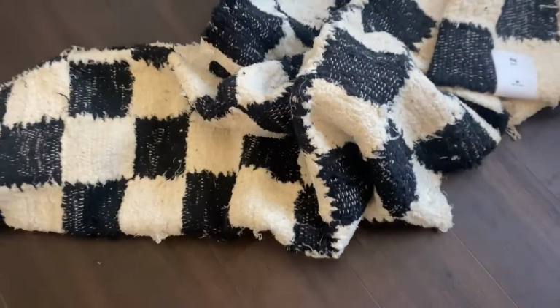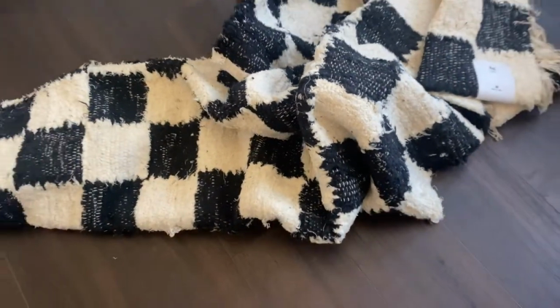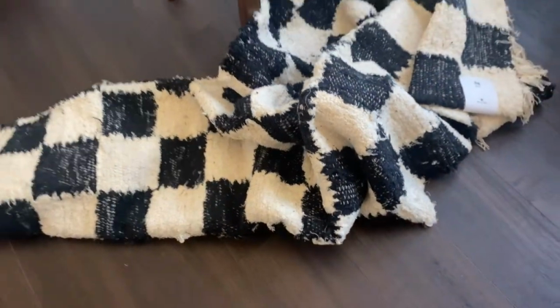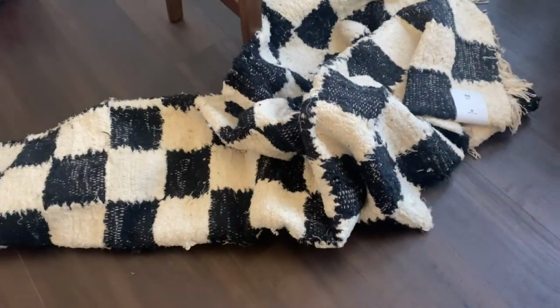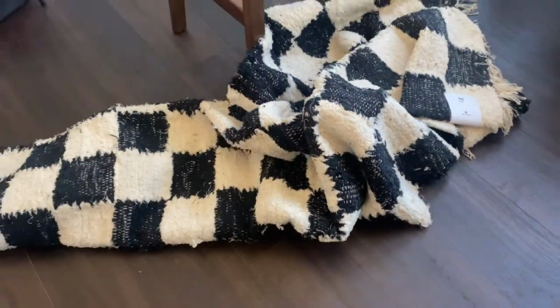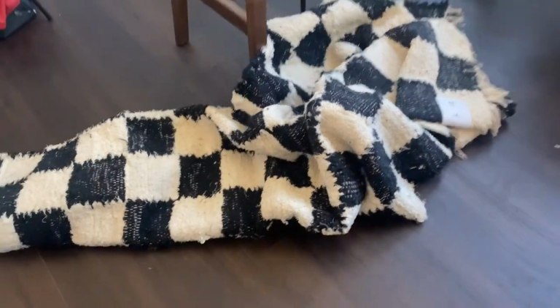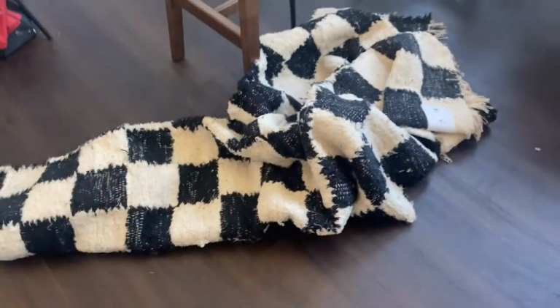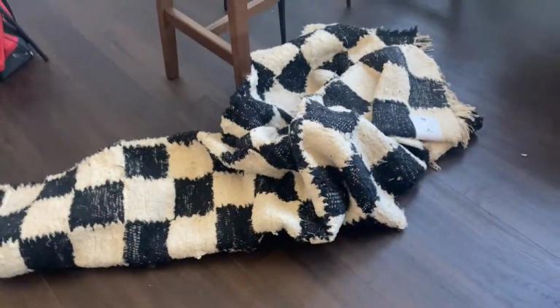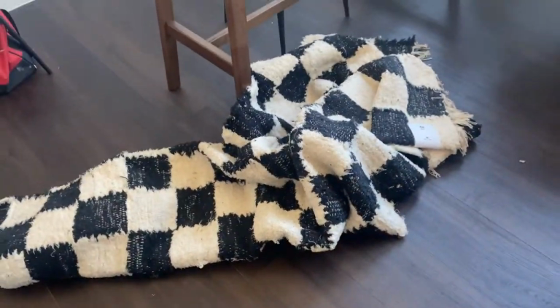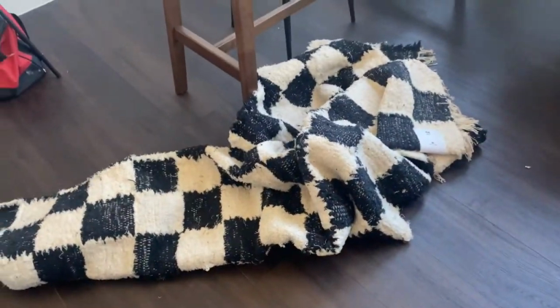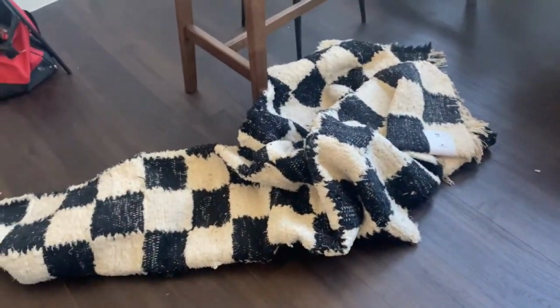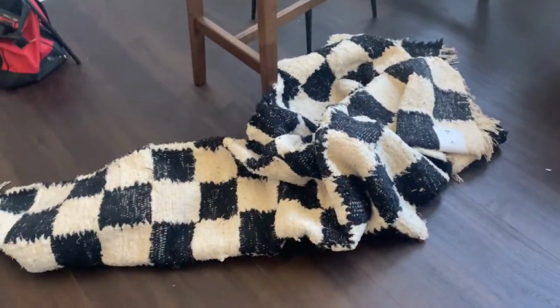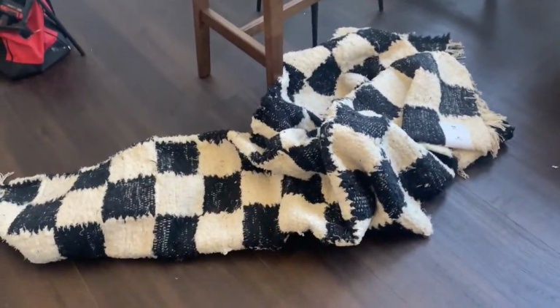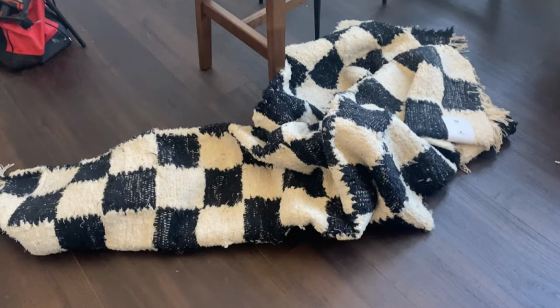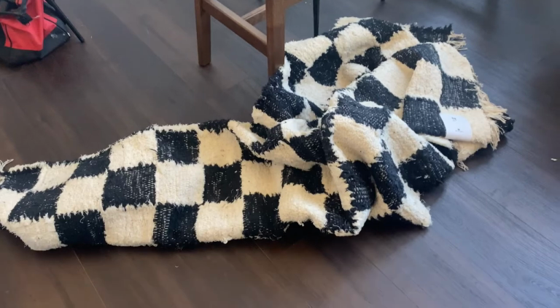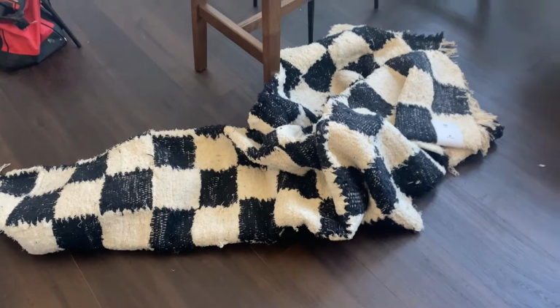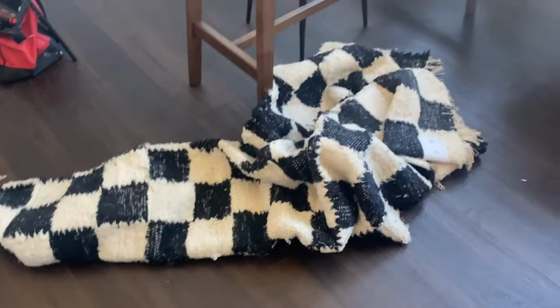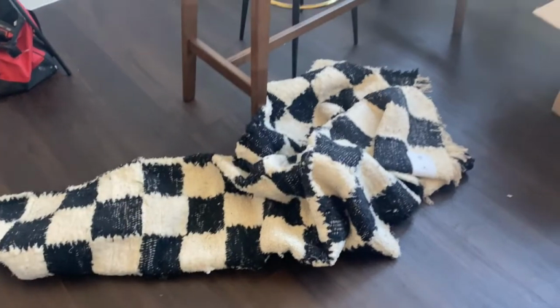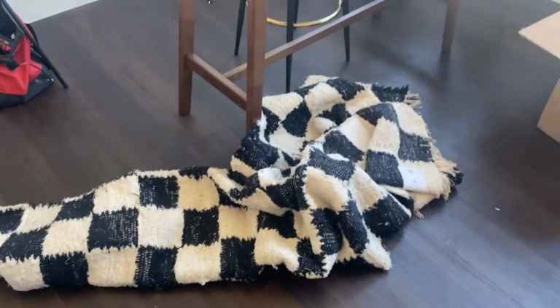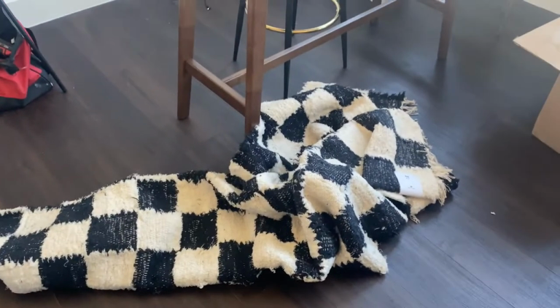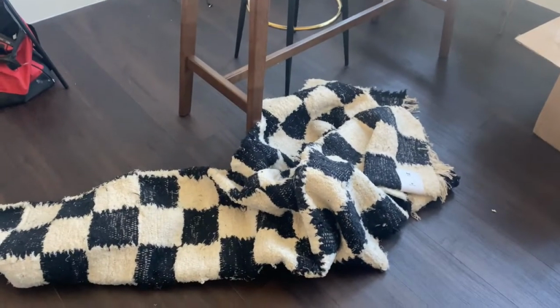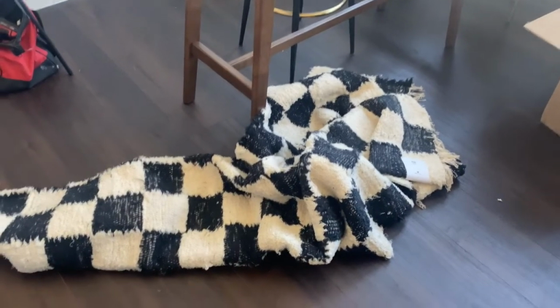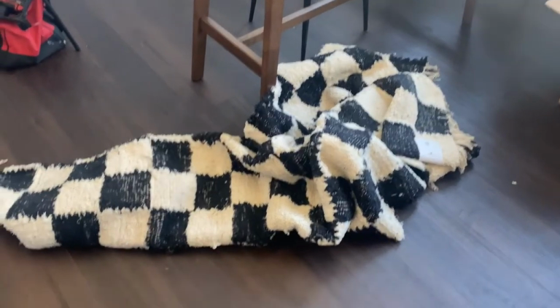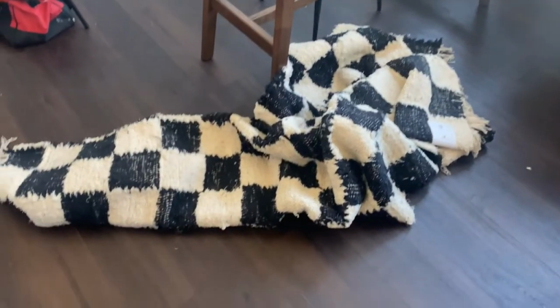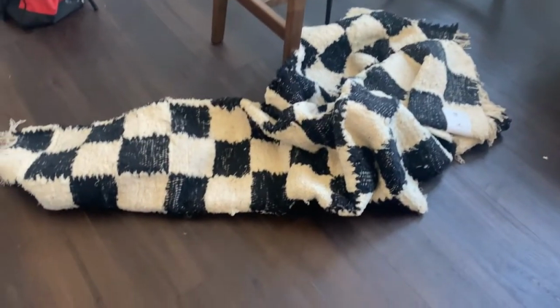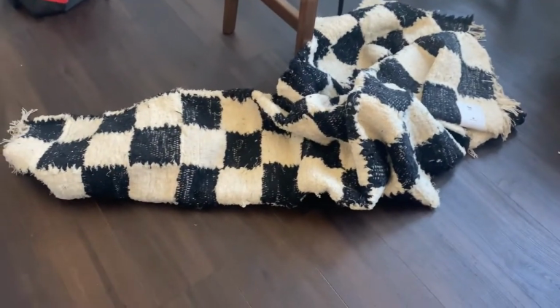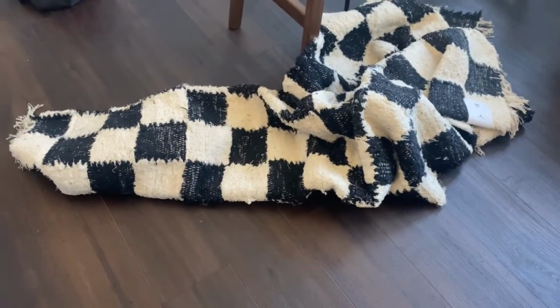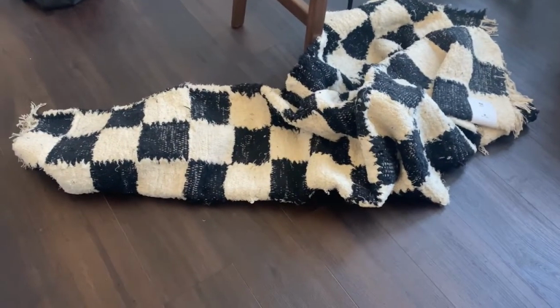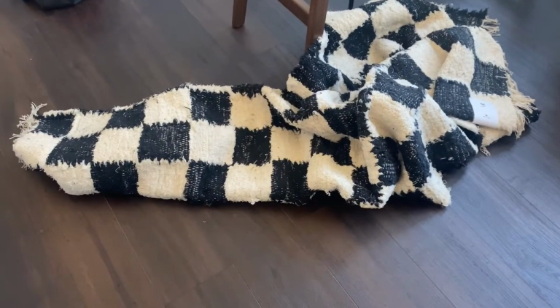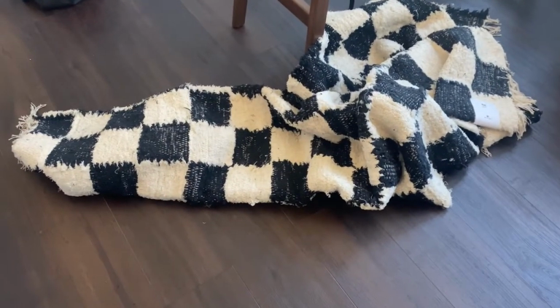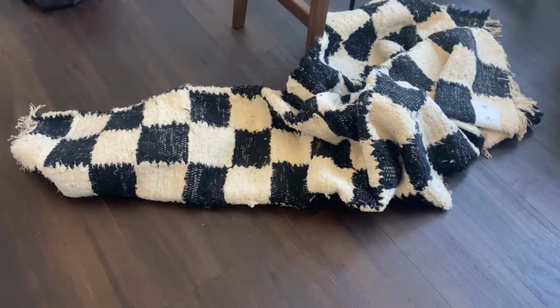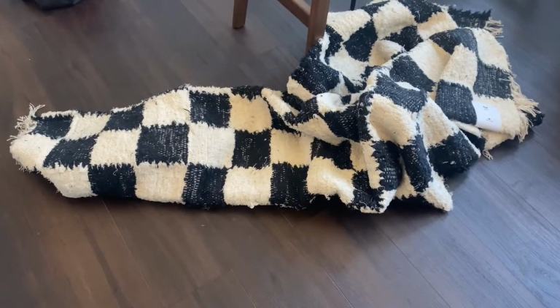Here it is all kind of folded up, and now I'm gonna just place it under my dining table so you can see what it looks like totally spread out.